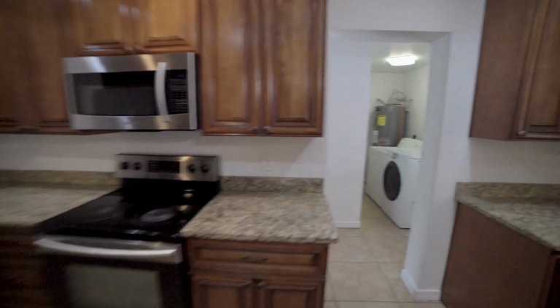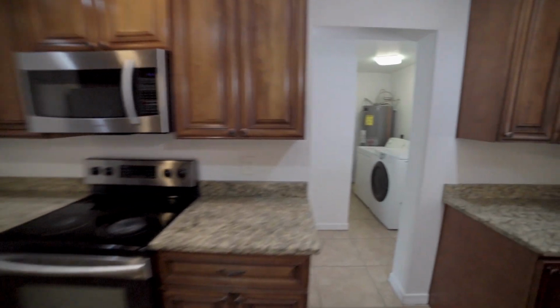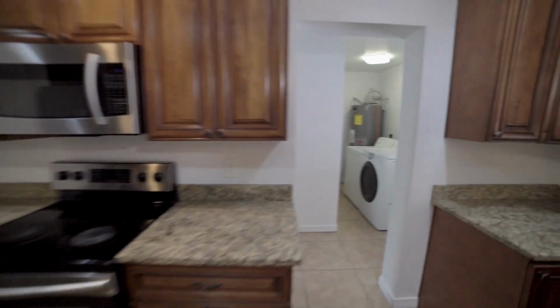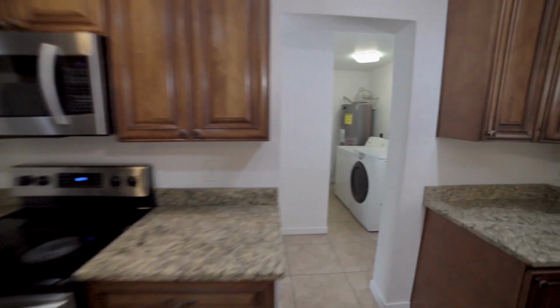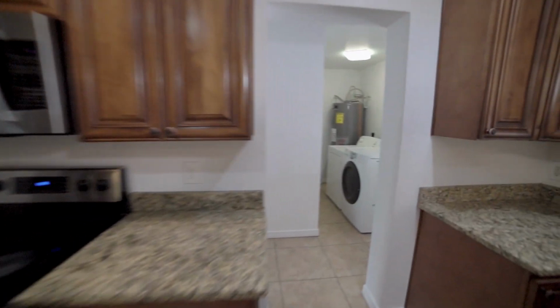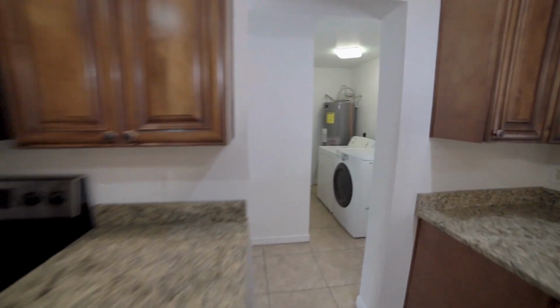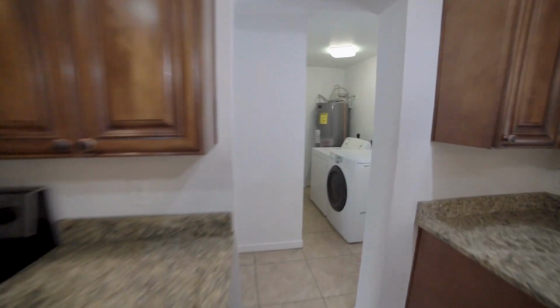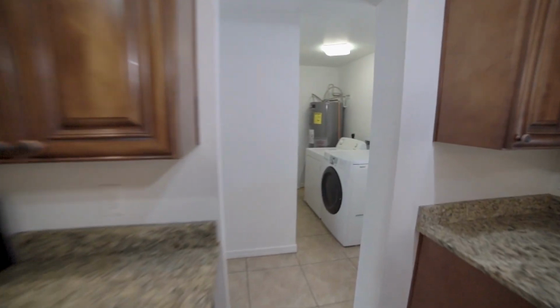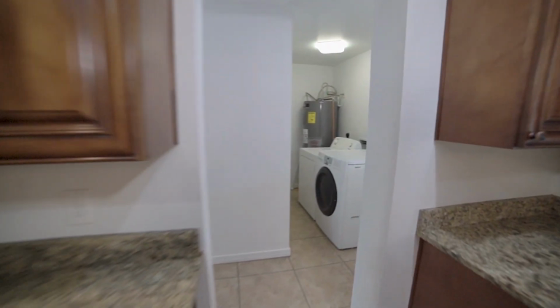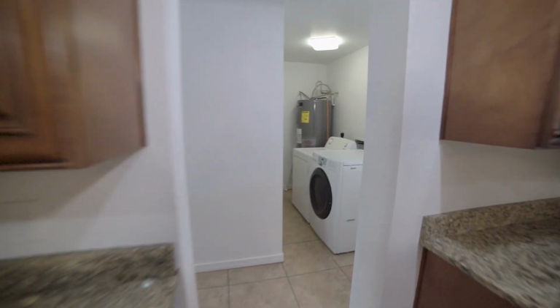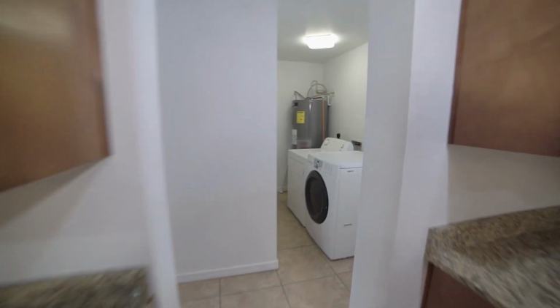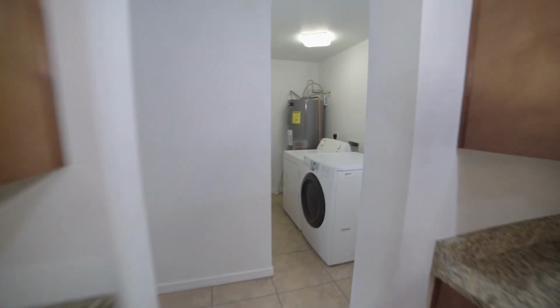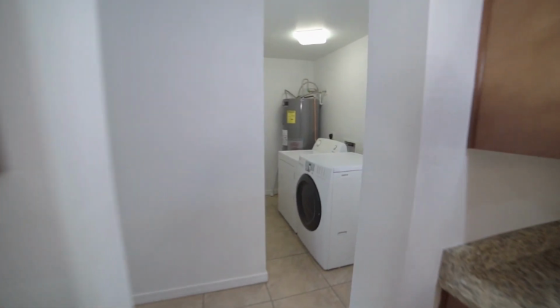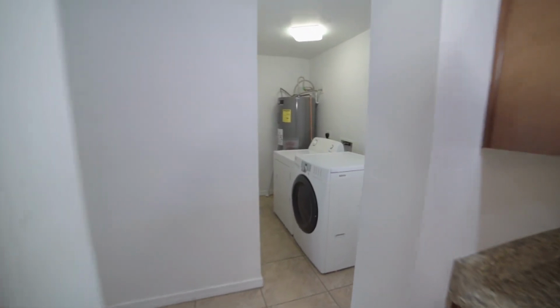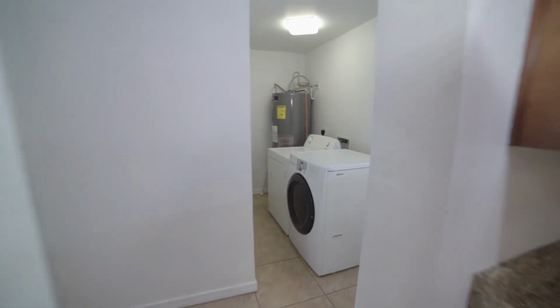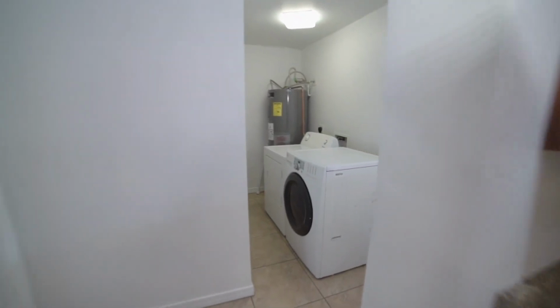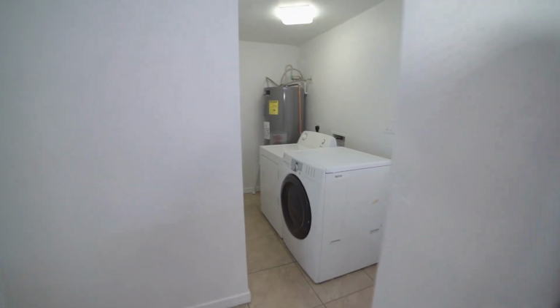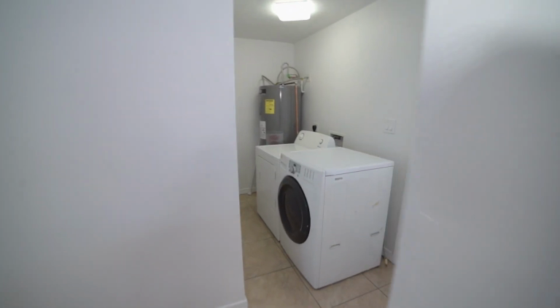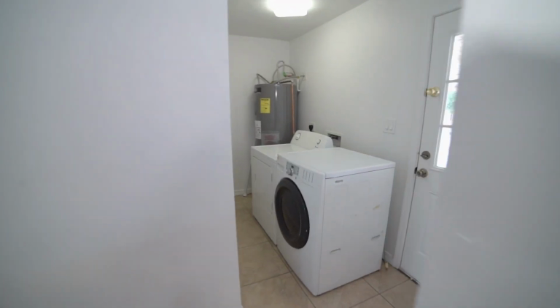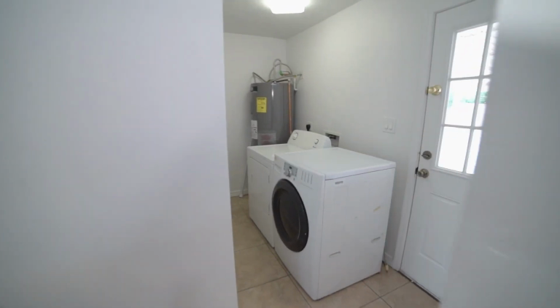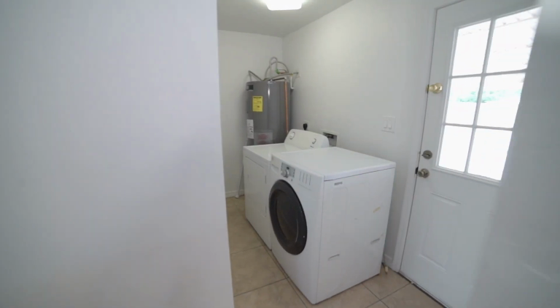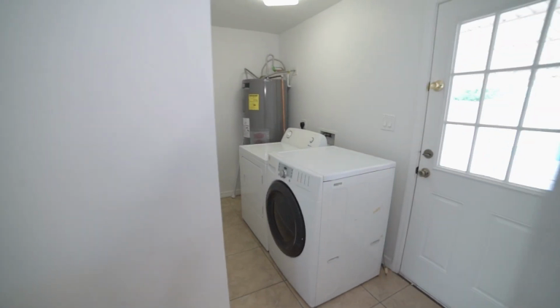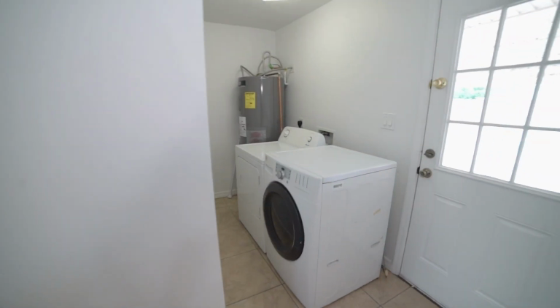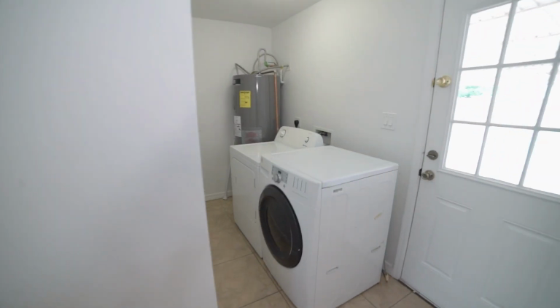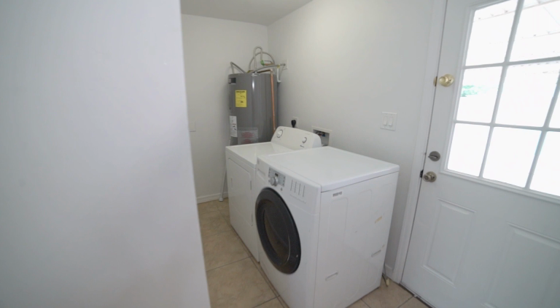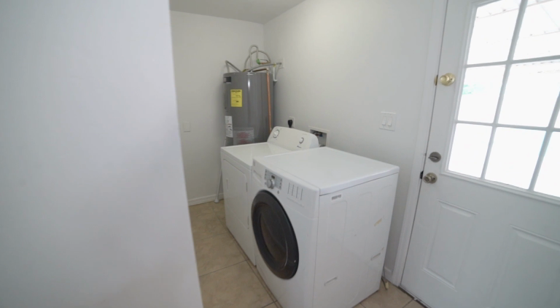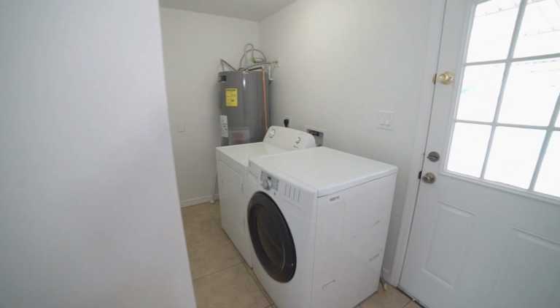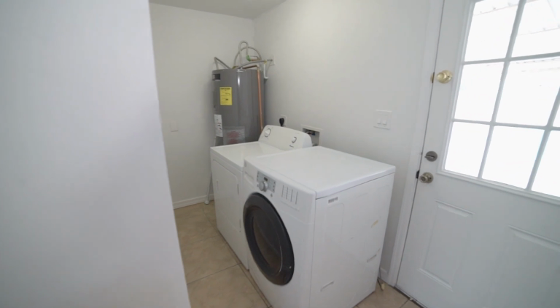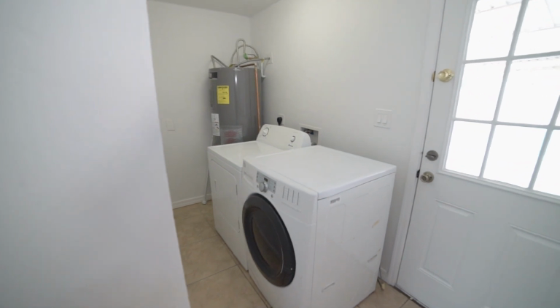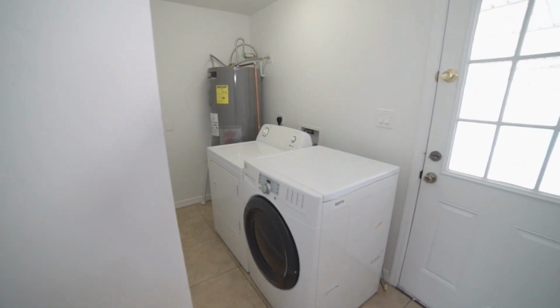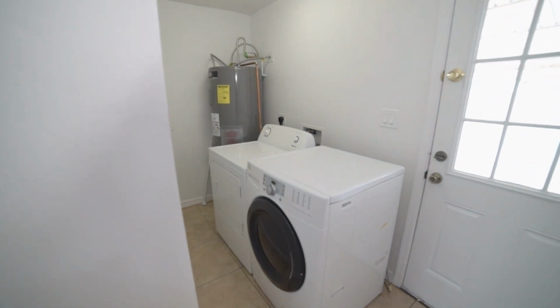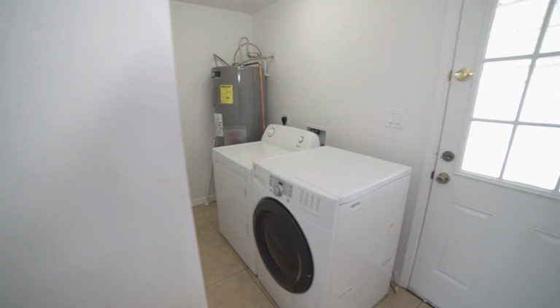You've also got an inside laundry fitted with a washer and dryer for your convenience.